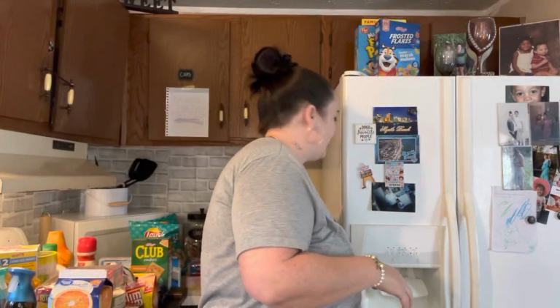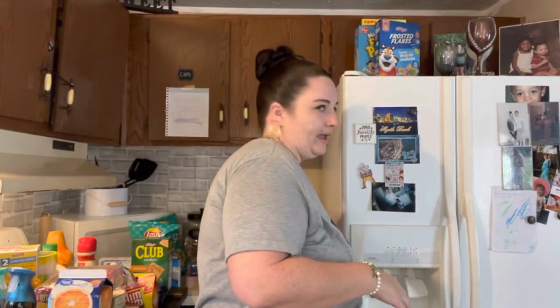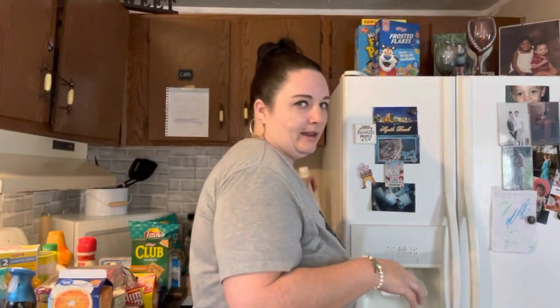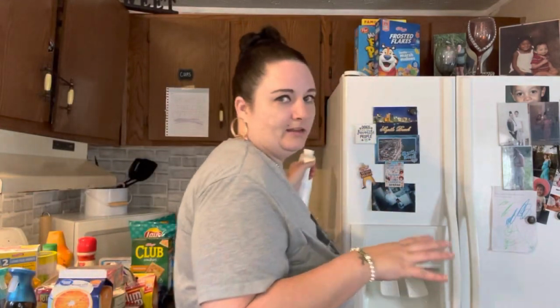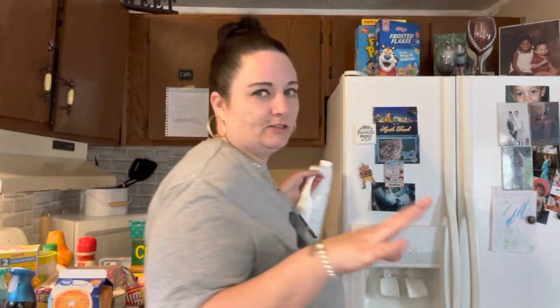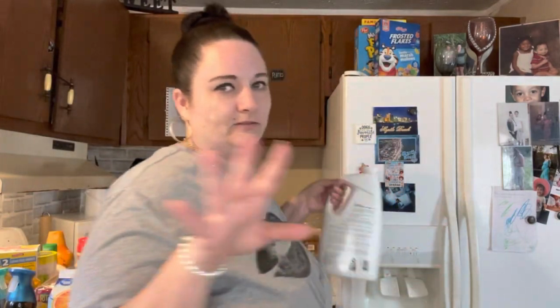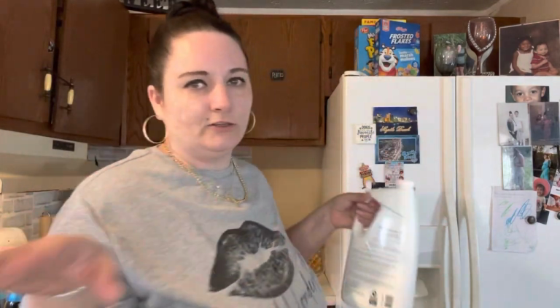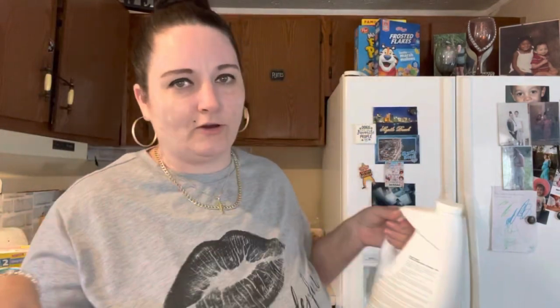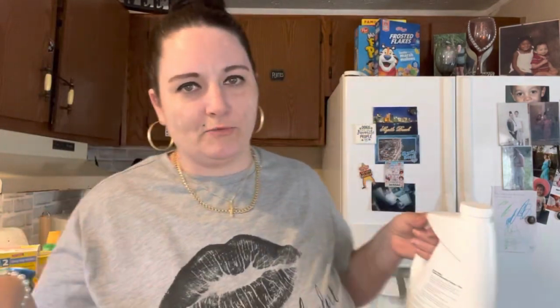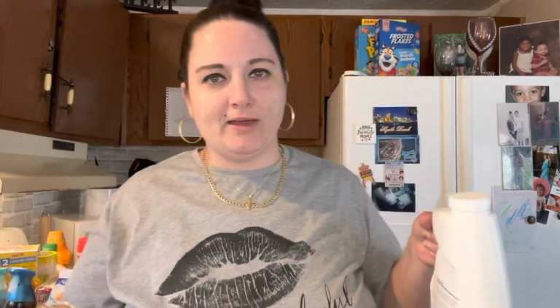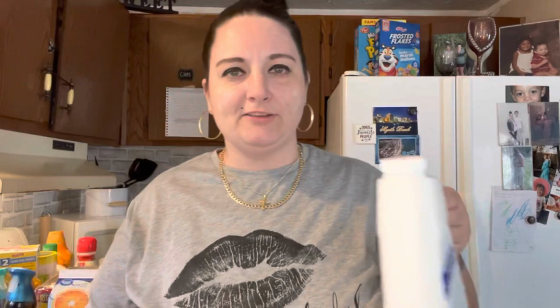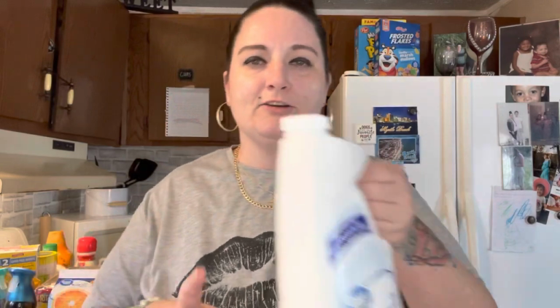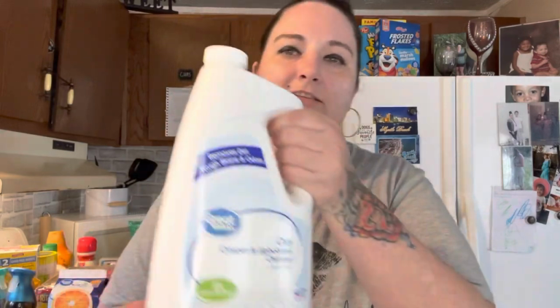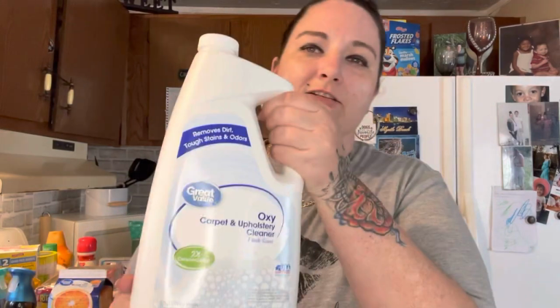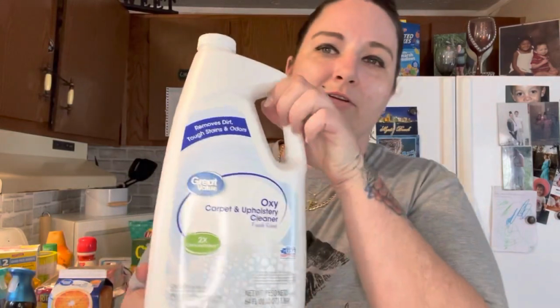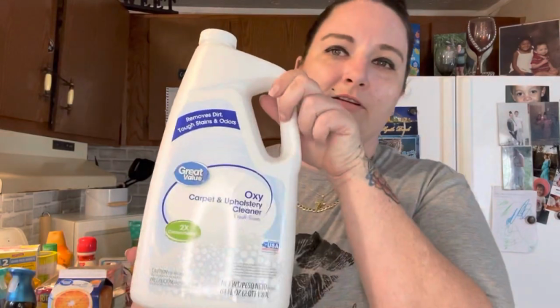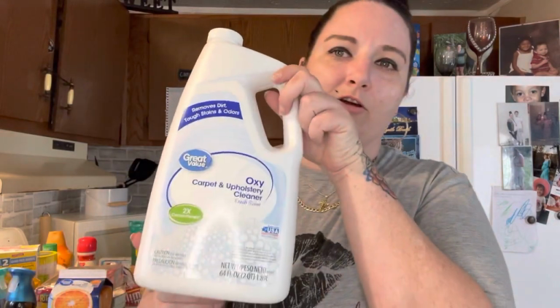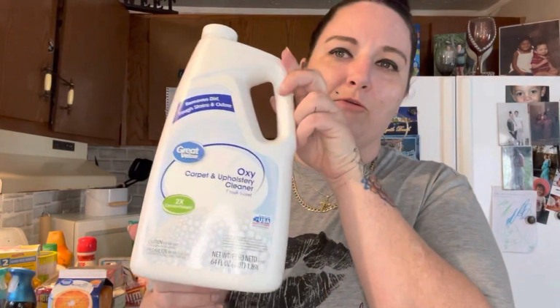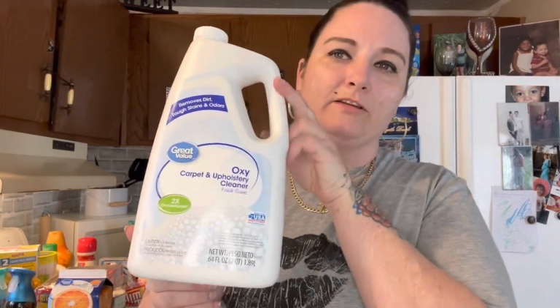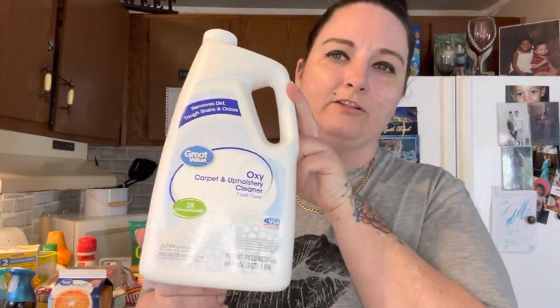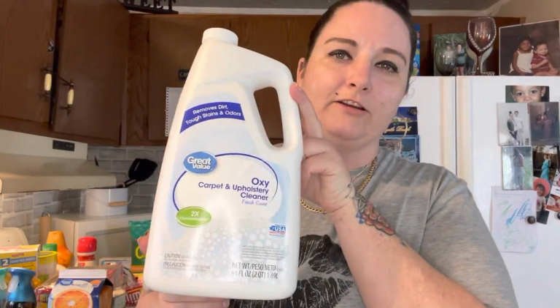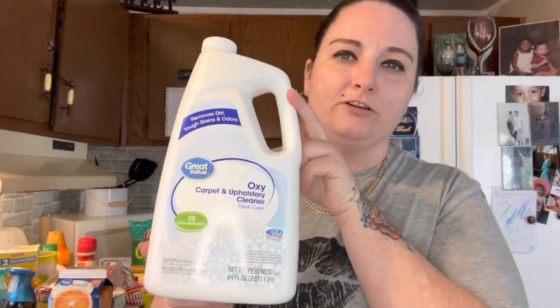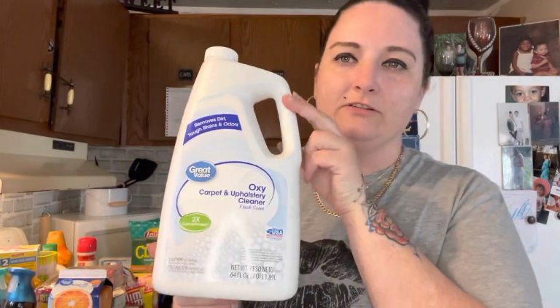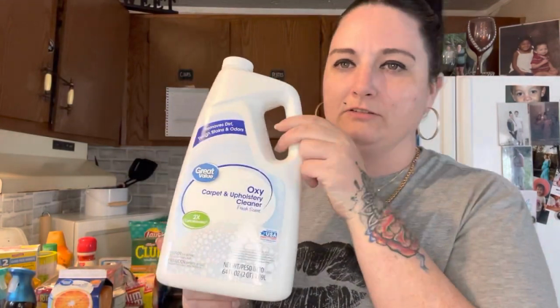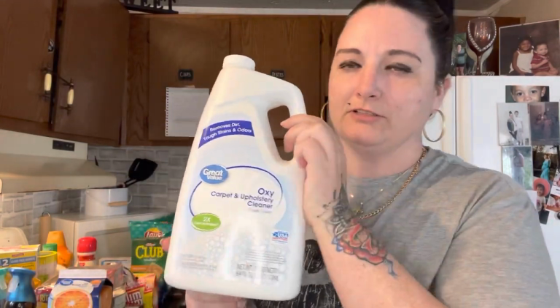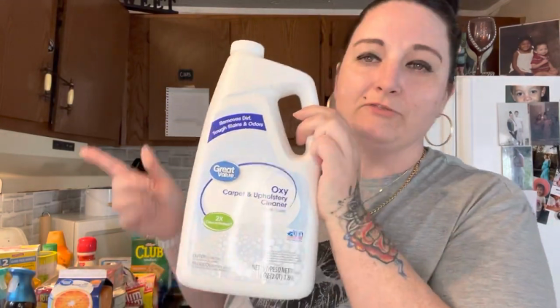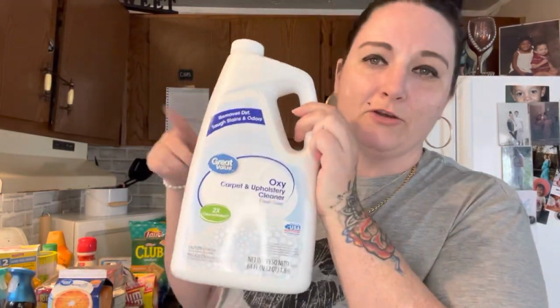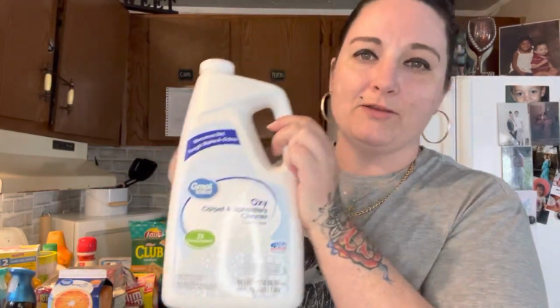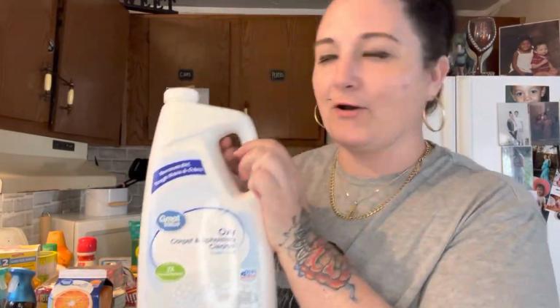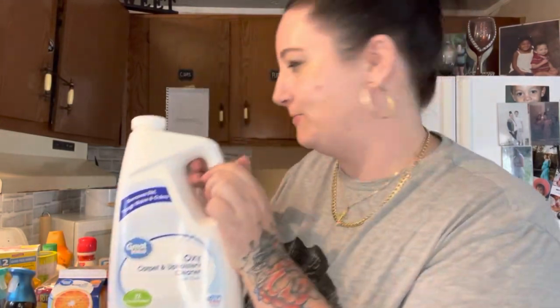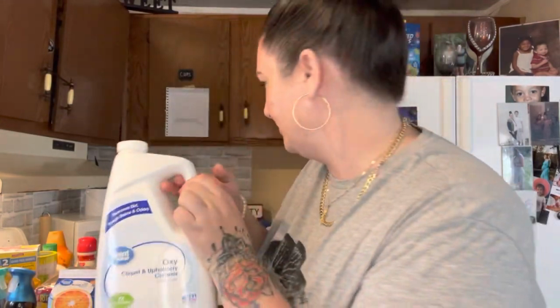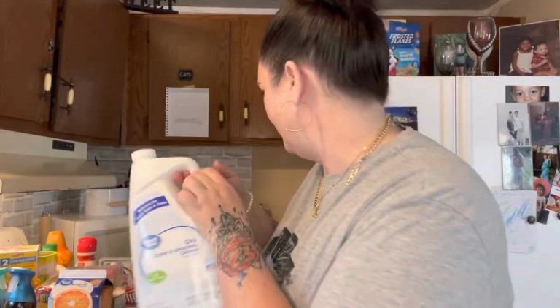I need to clean the carpet in my house so I got some carpet cleaner solution to go in my carpet cleaner.